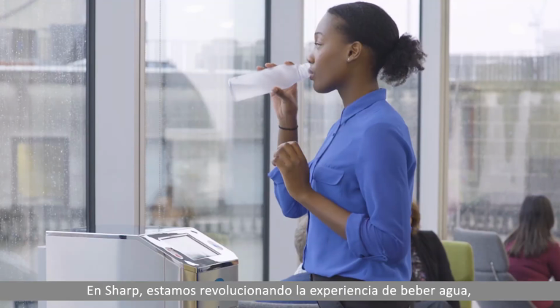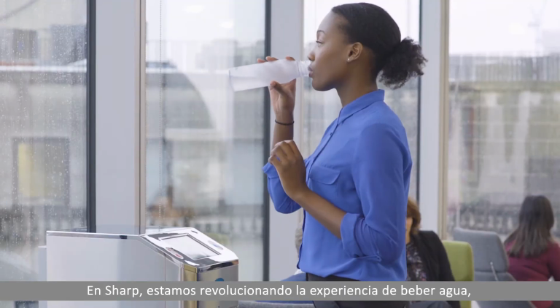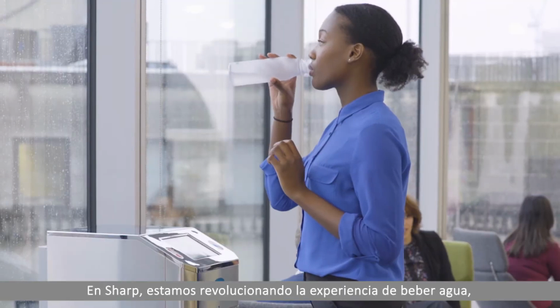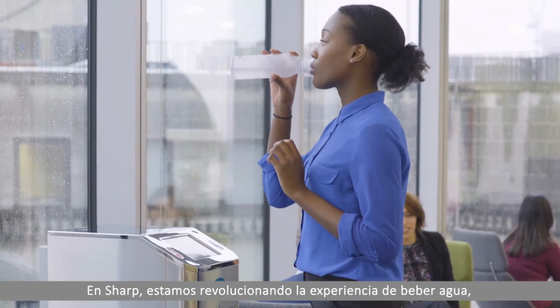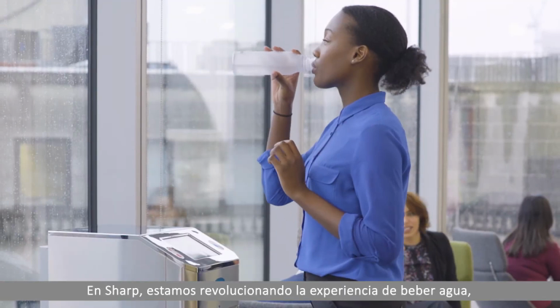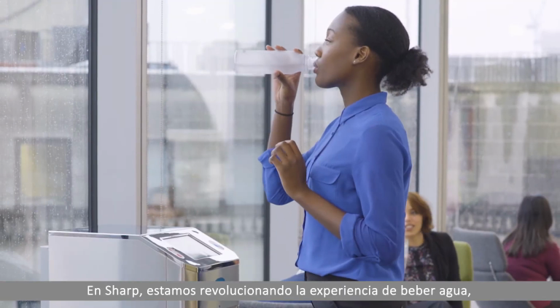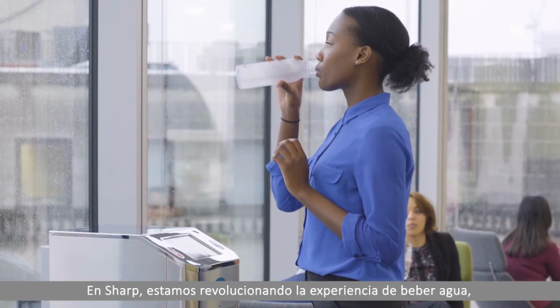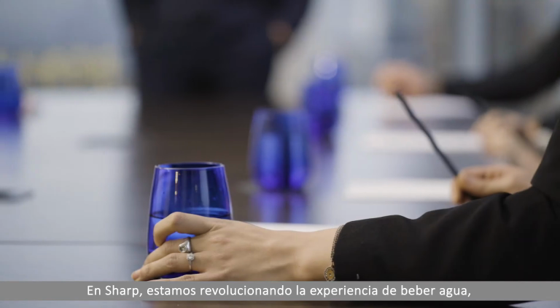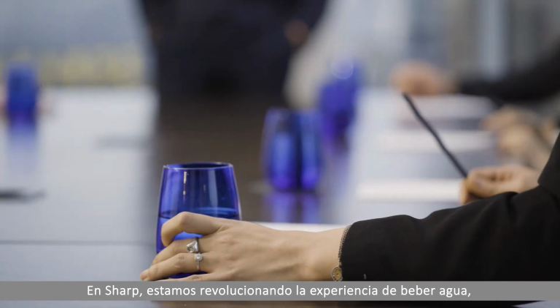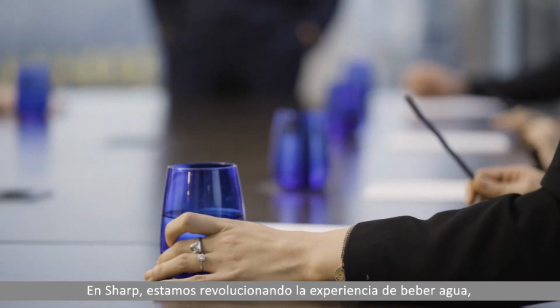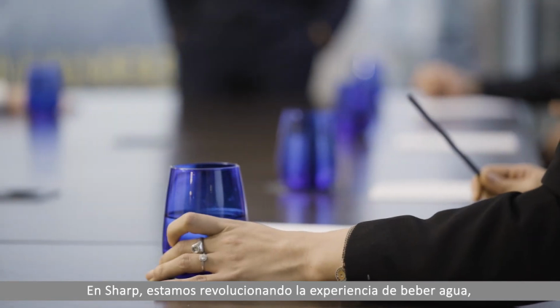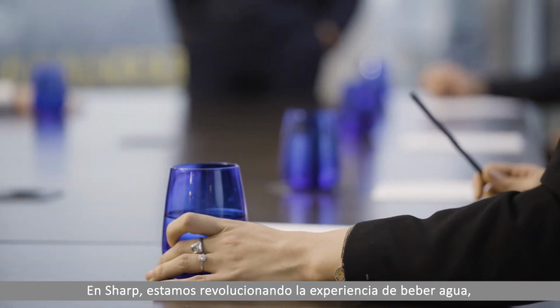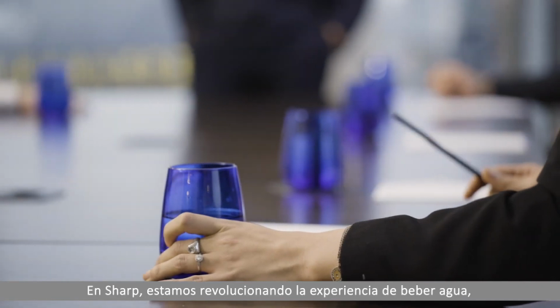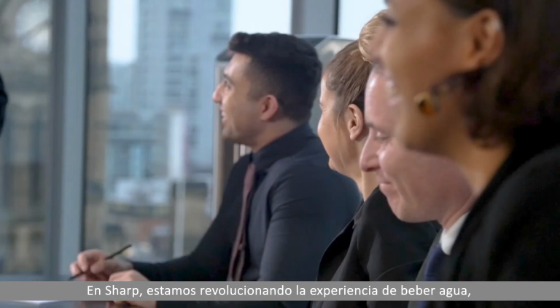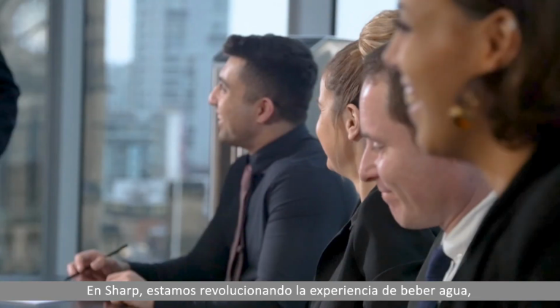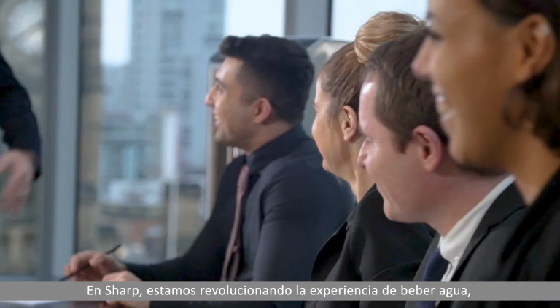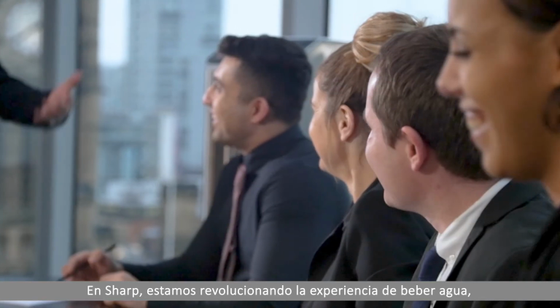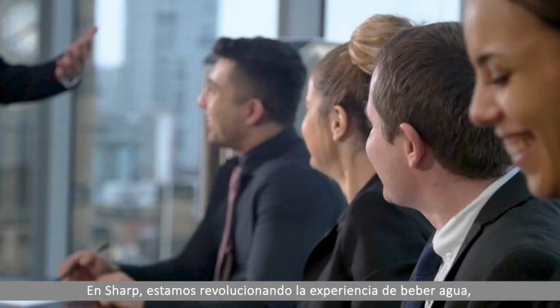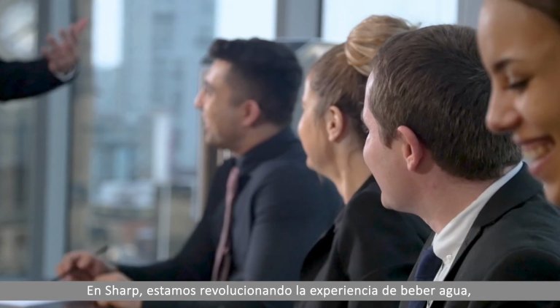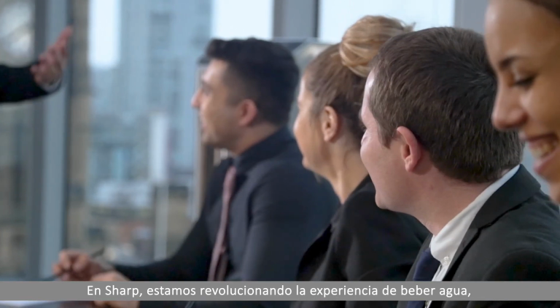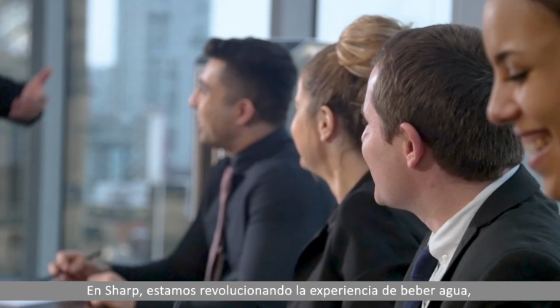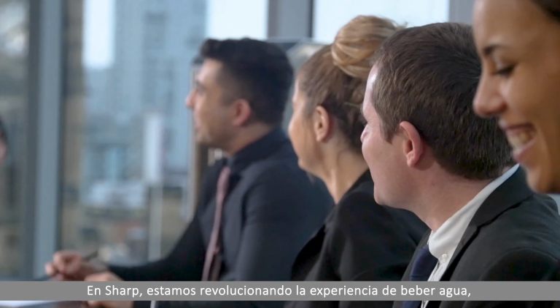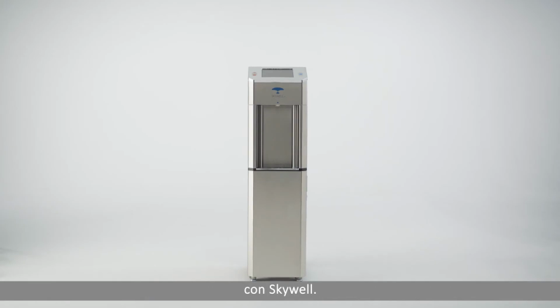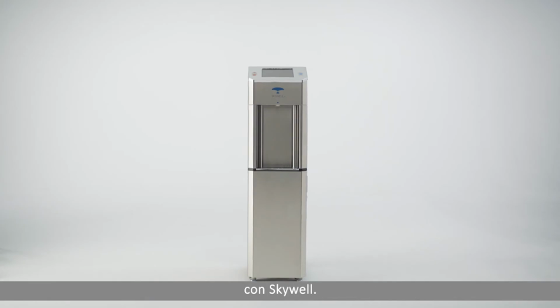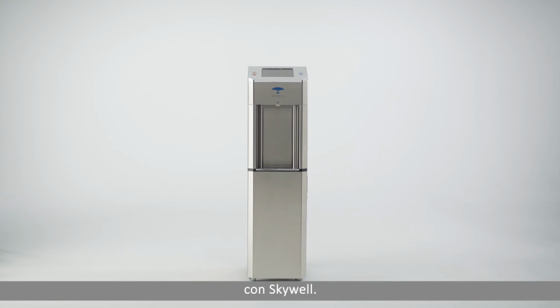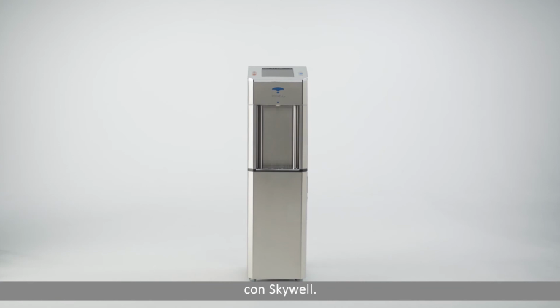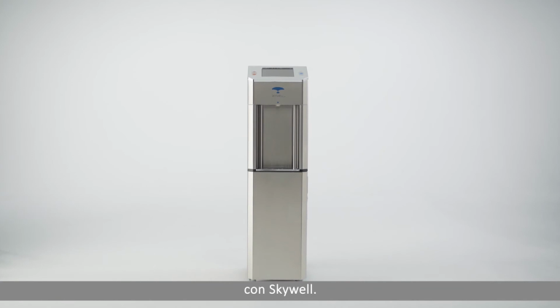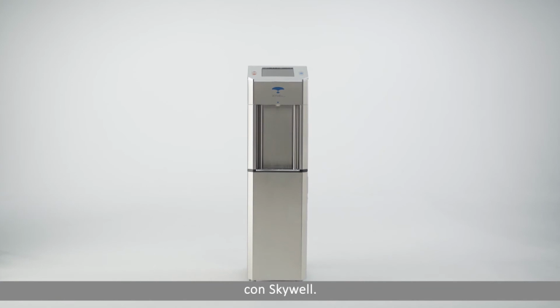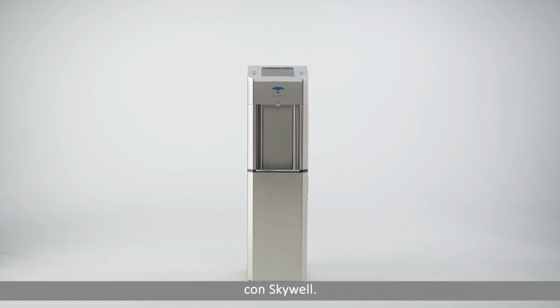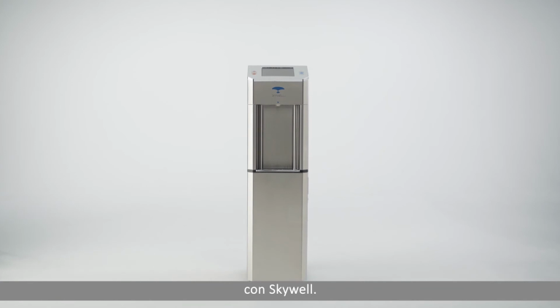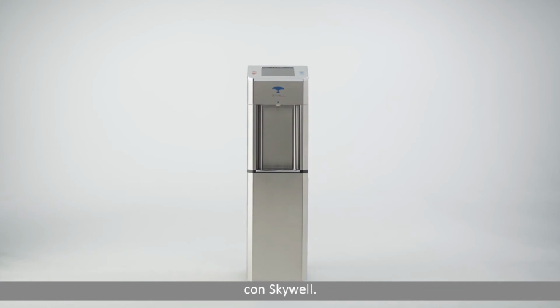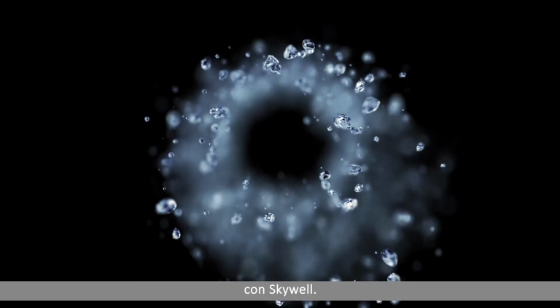At Sharp, we're revolutionising the water drinking experience with Skywell.